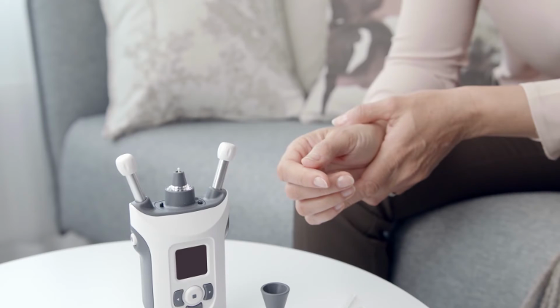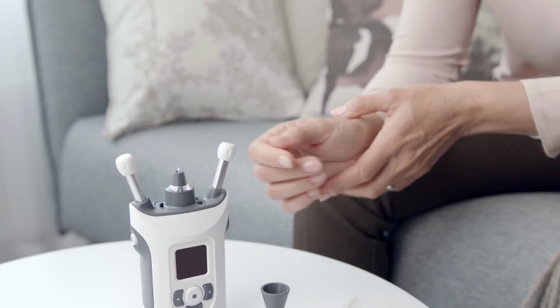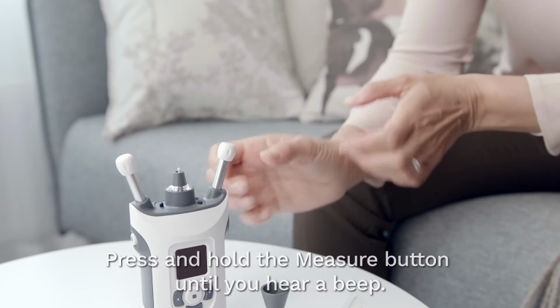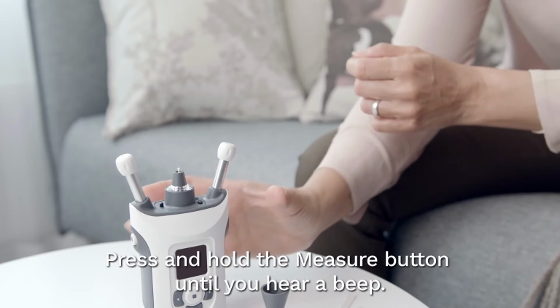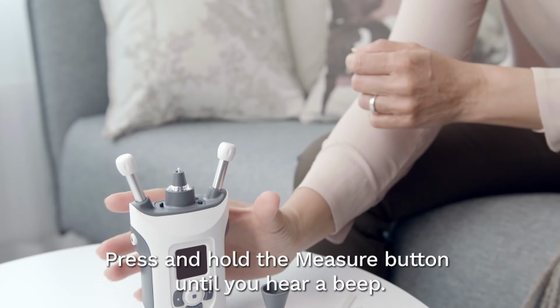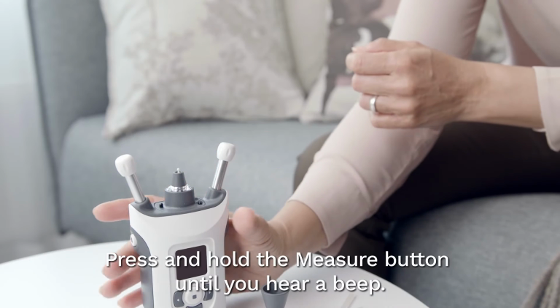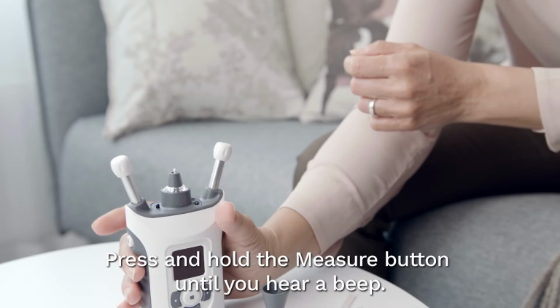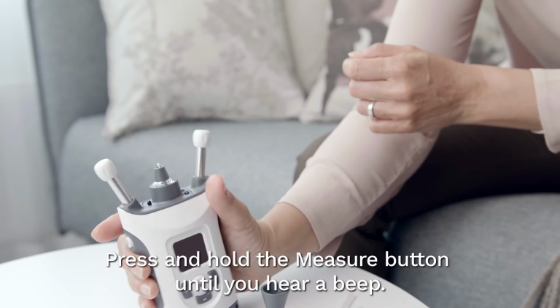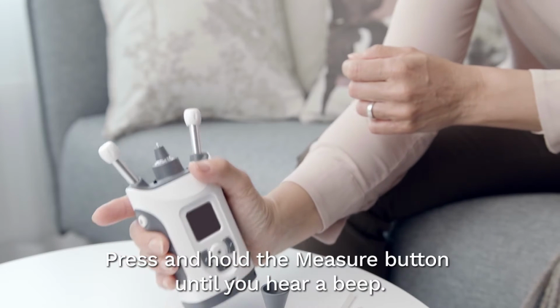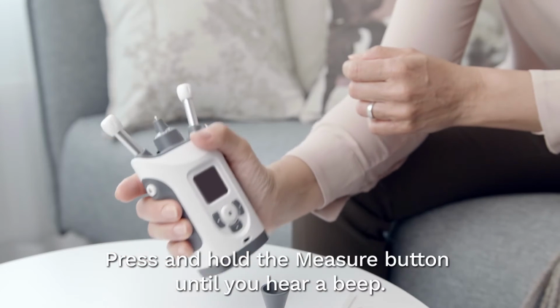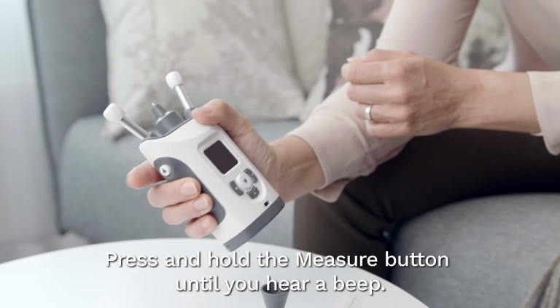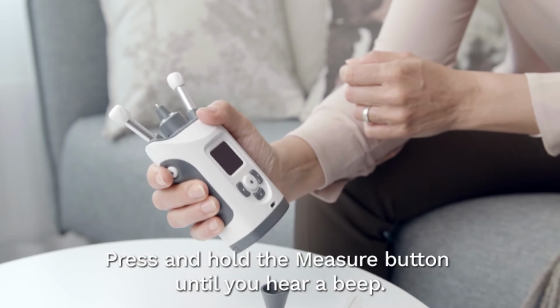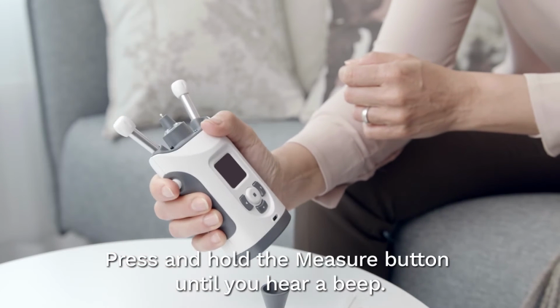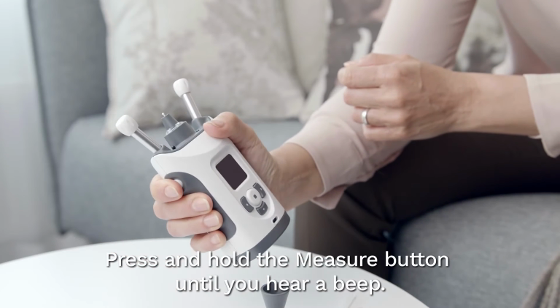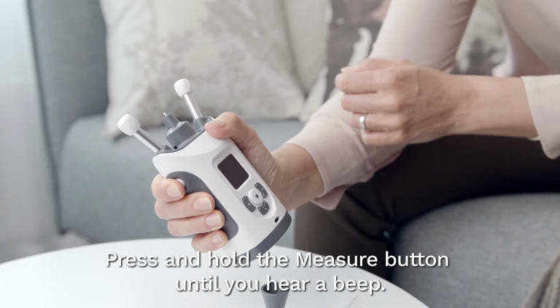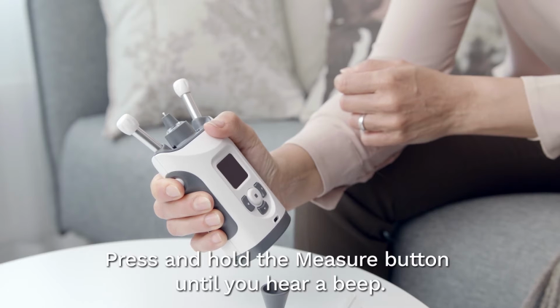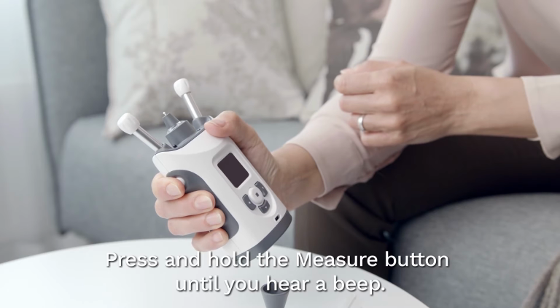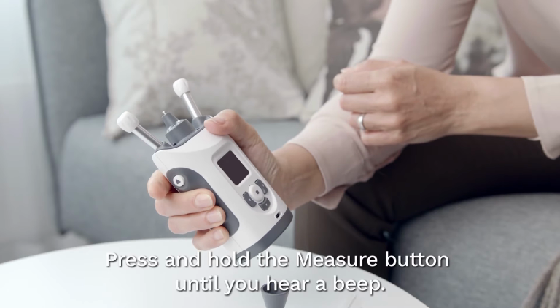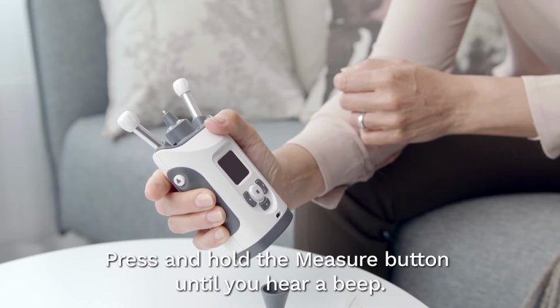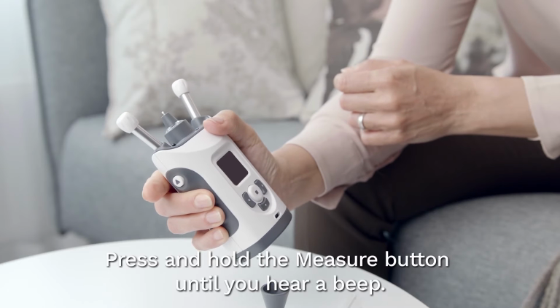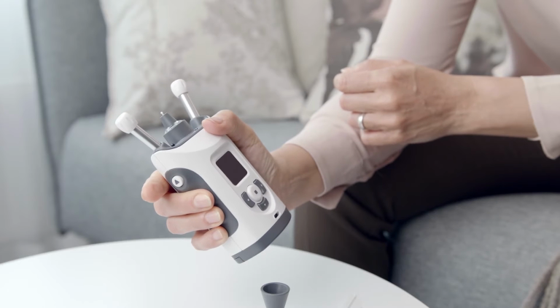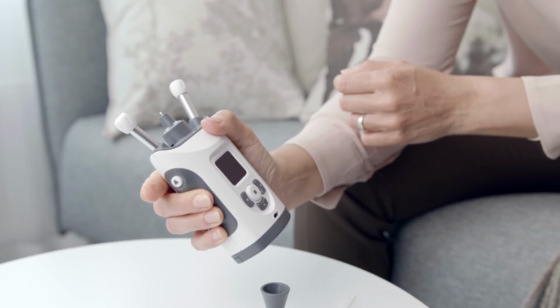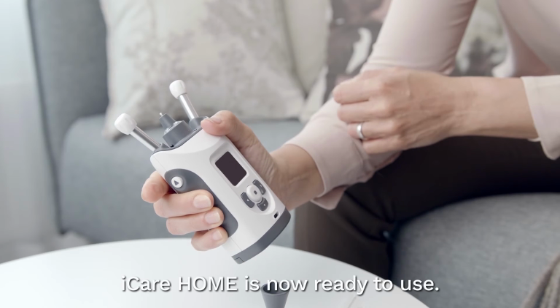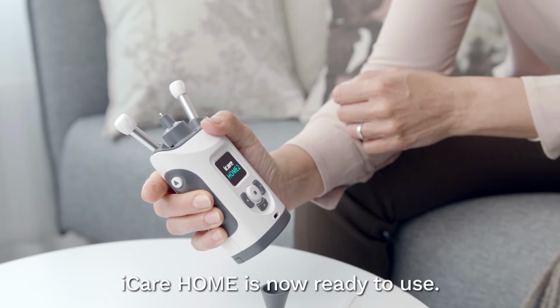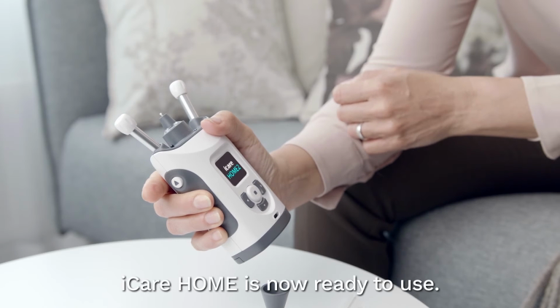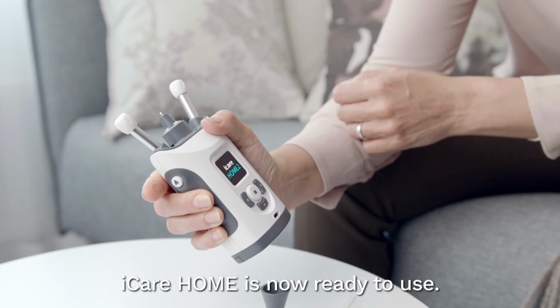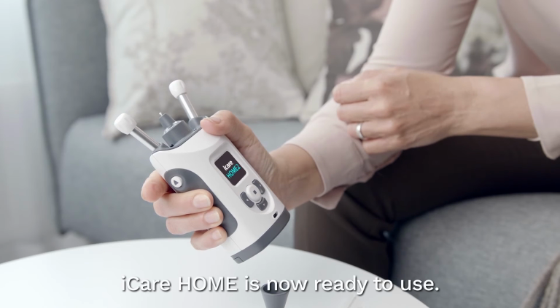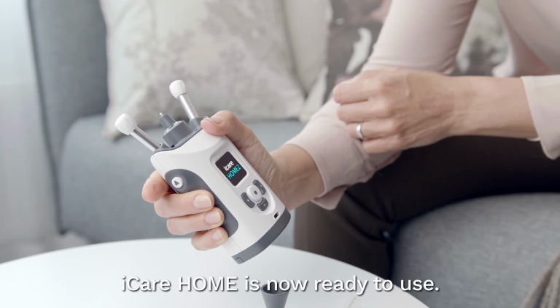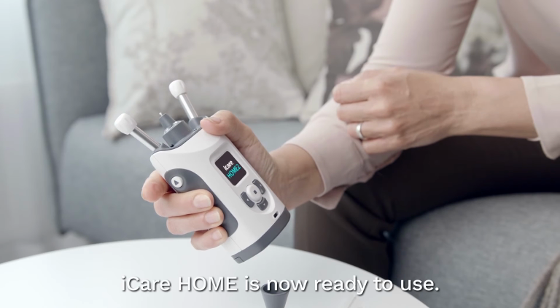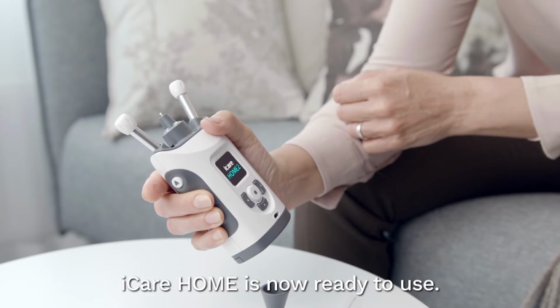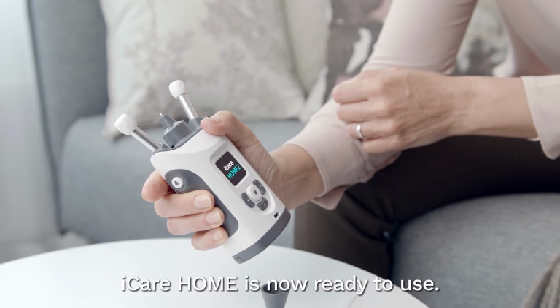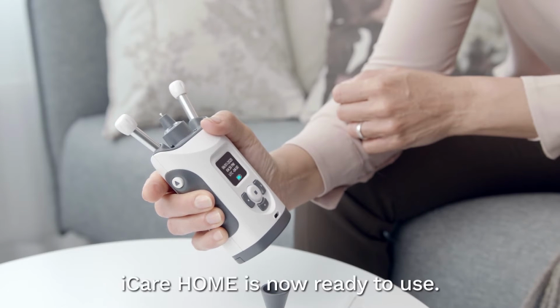Press and hold the measure button until you hear a beep. iCare Home is now ready to use.